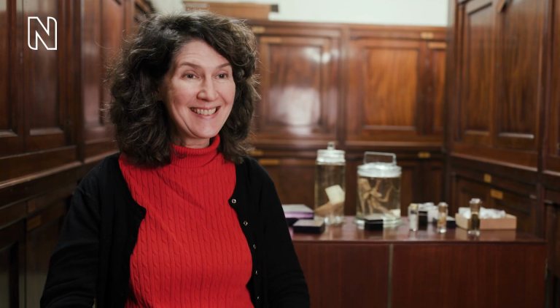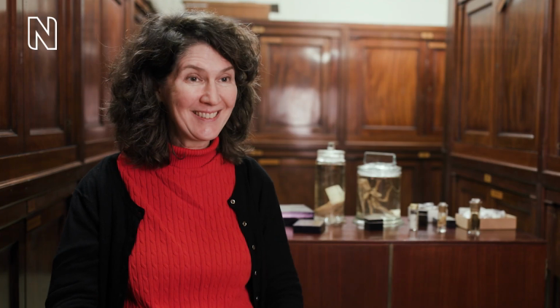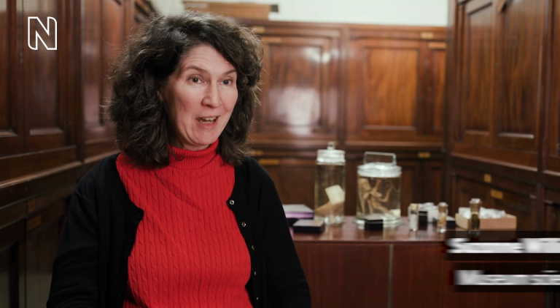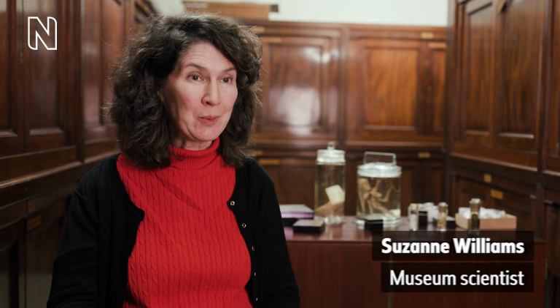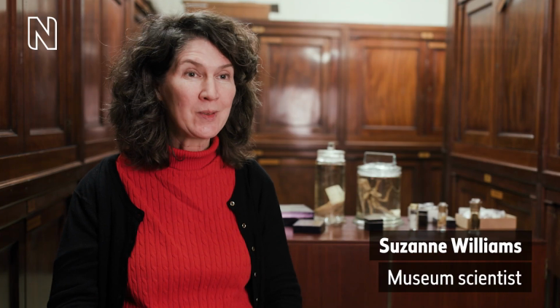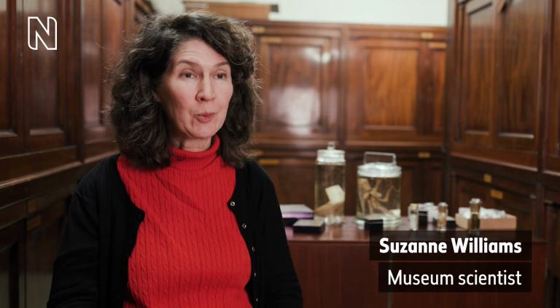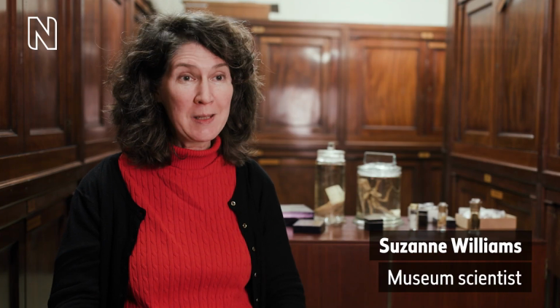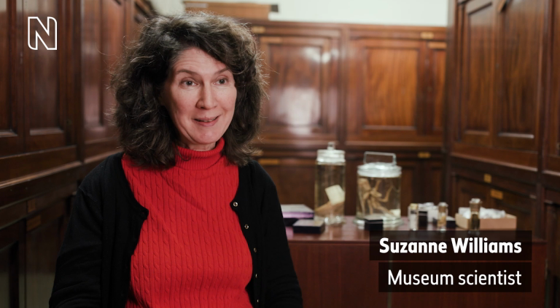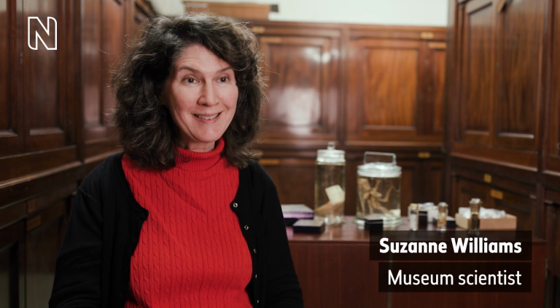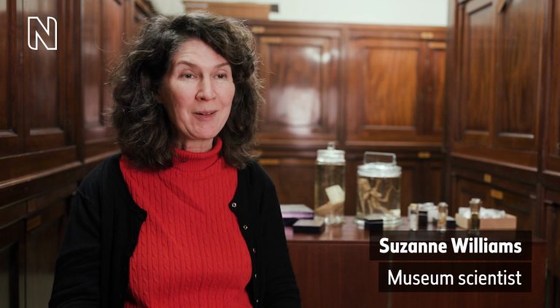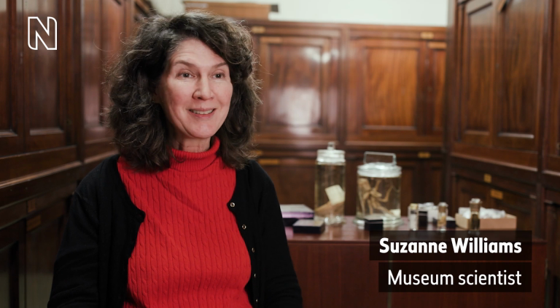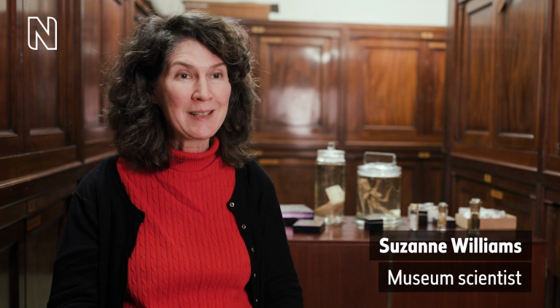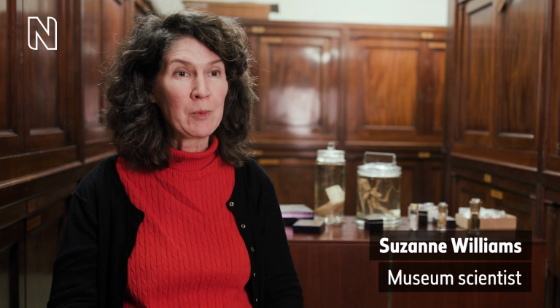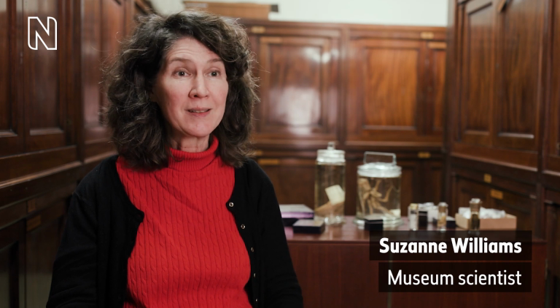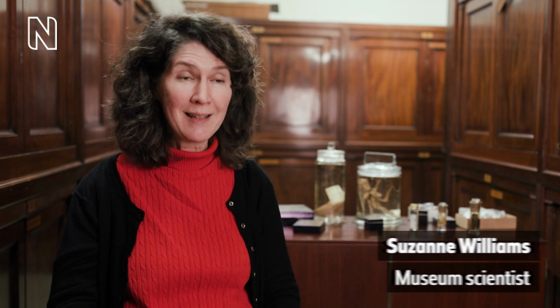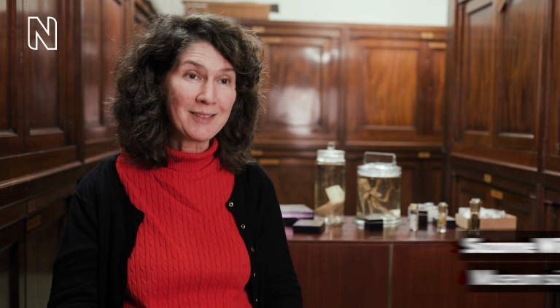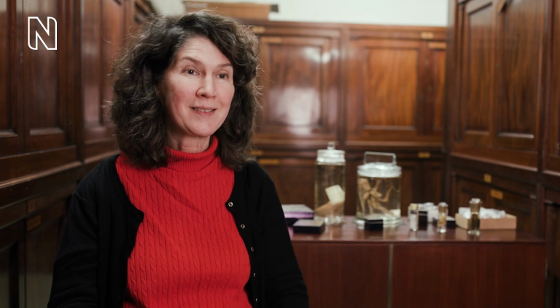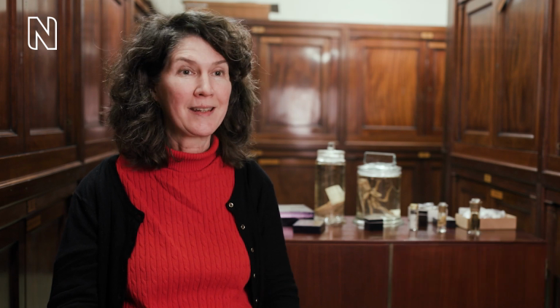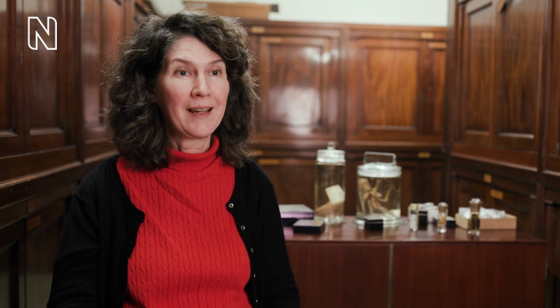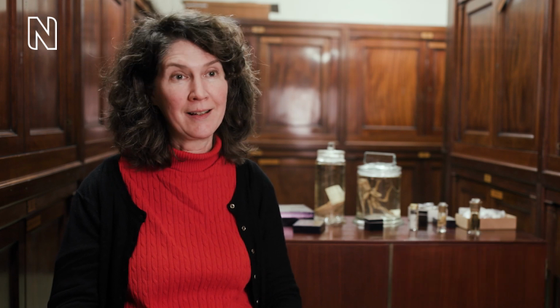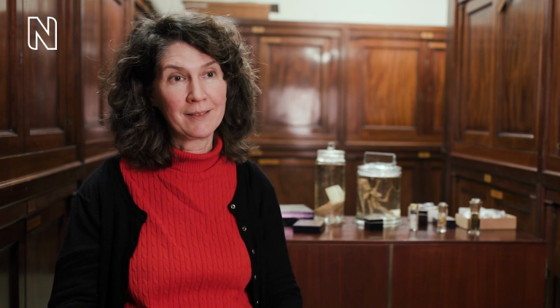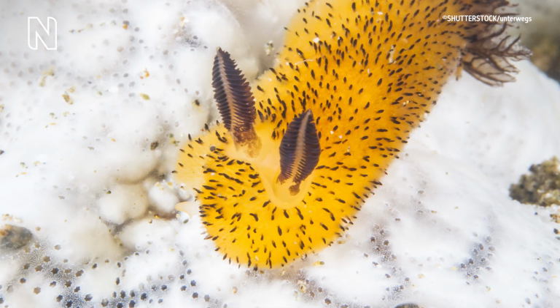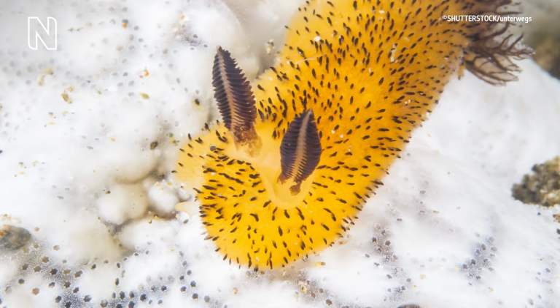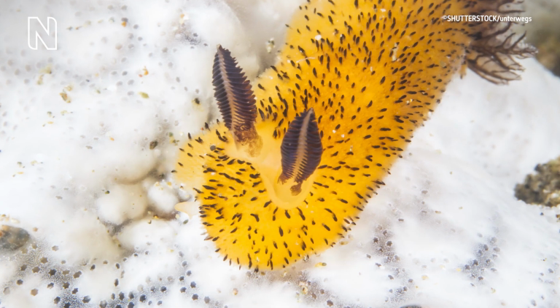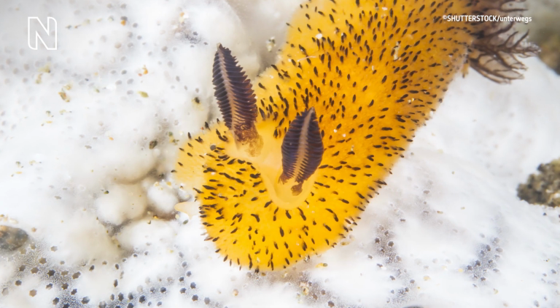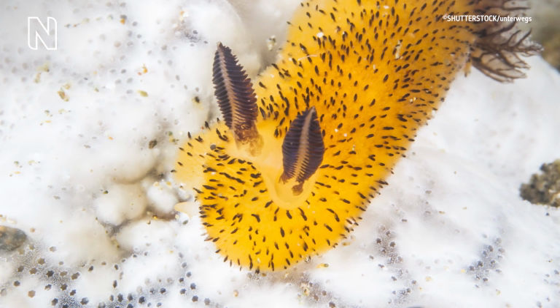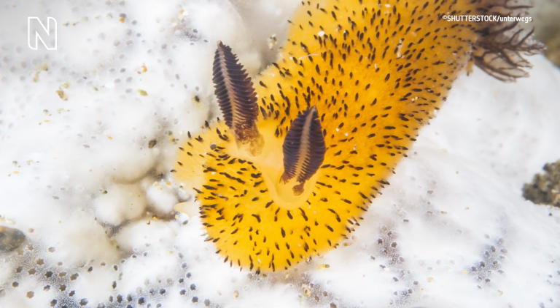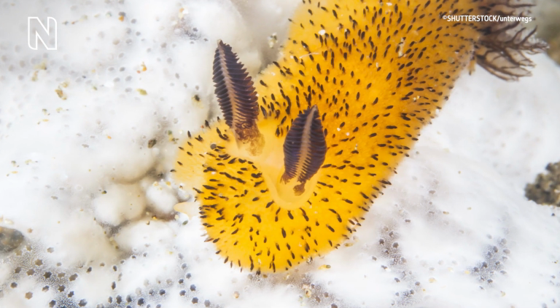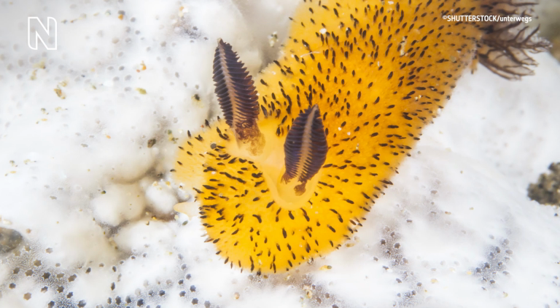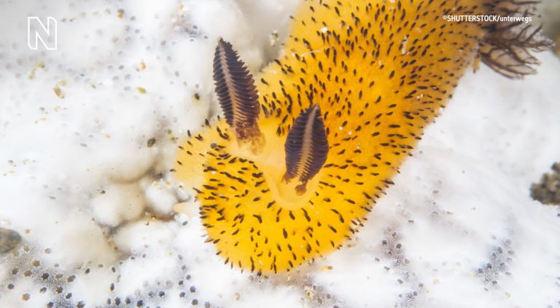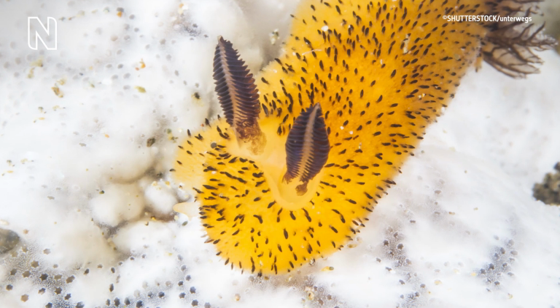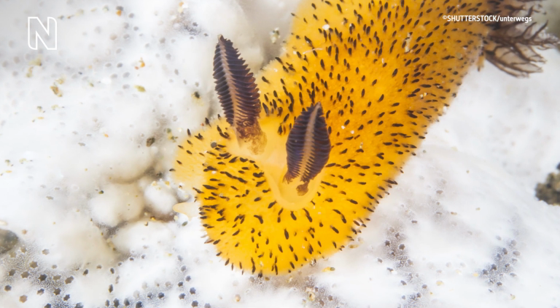These little animals called sea bunnies are actually marine slugs. They are soft-bodied gastropods called nudibranchs.